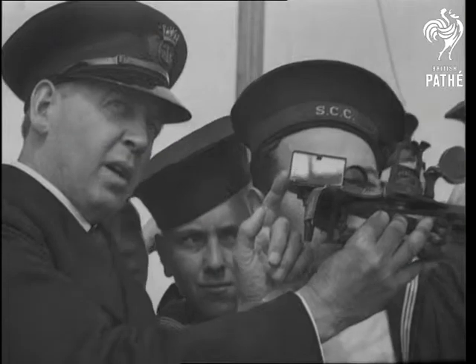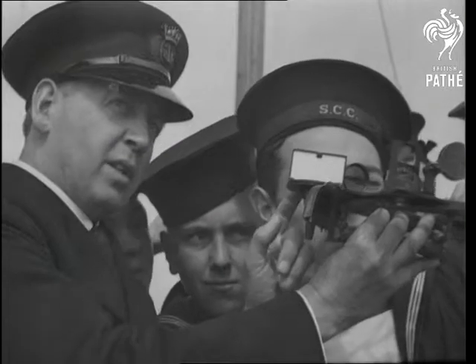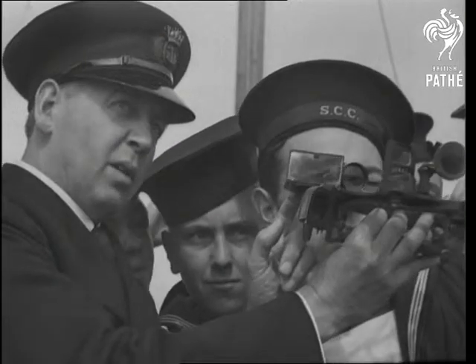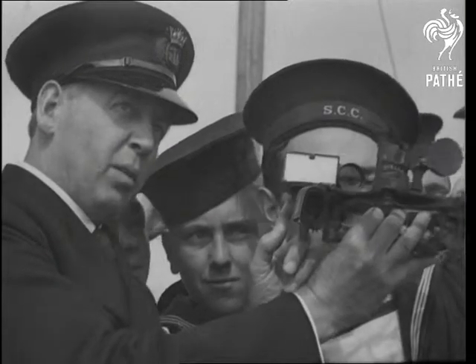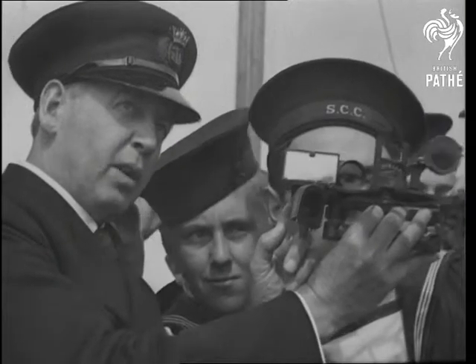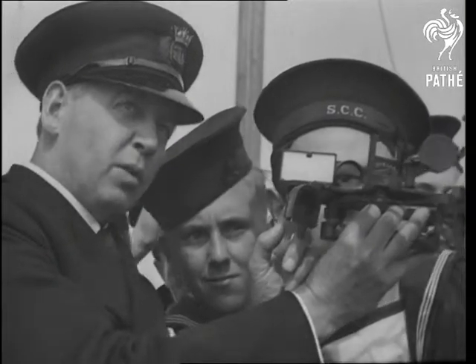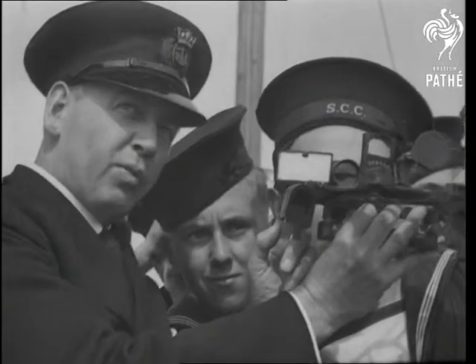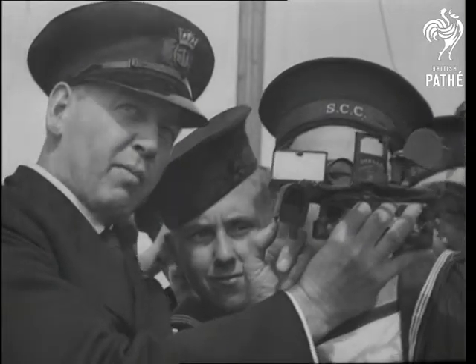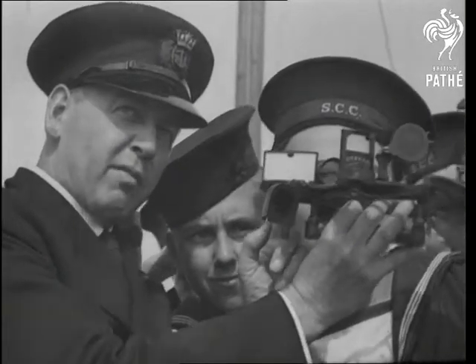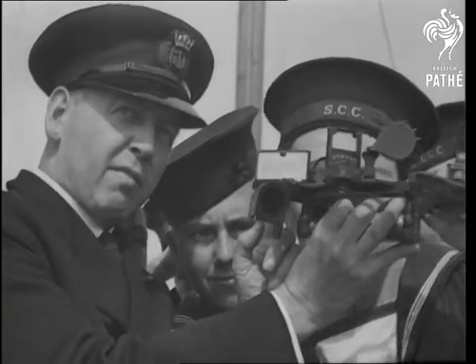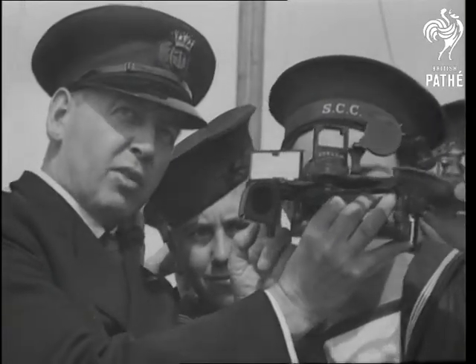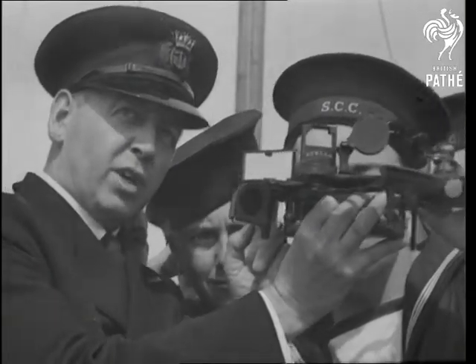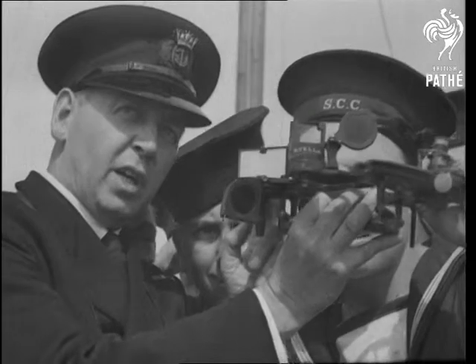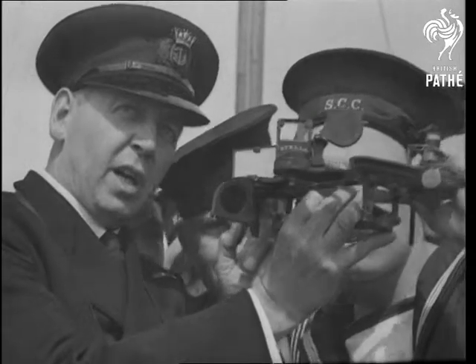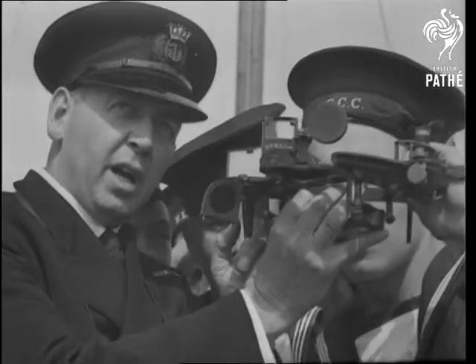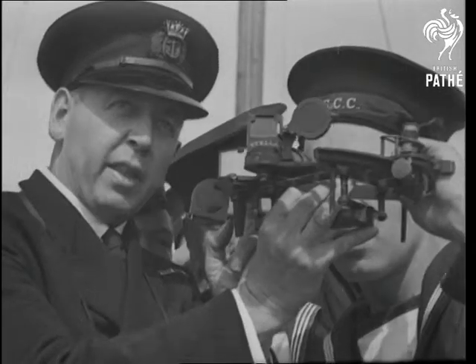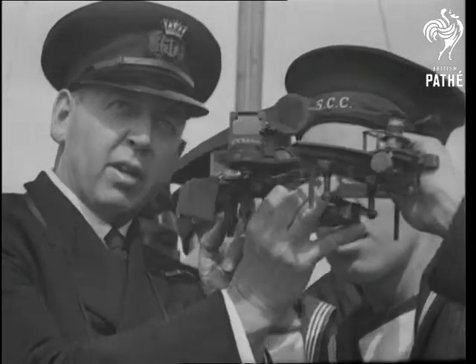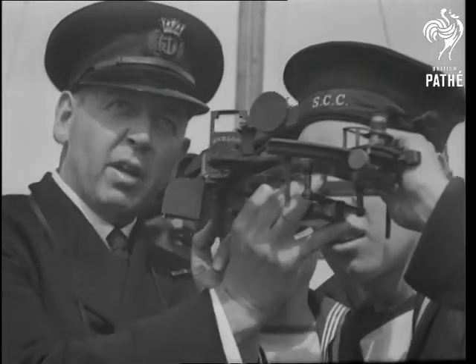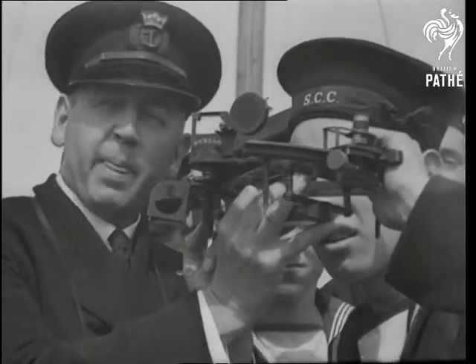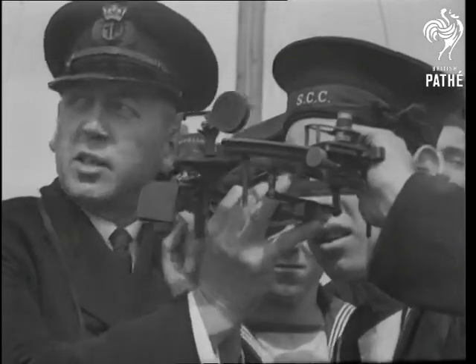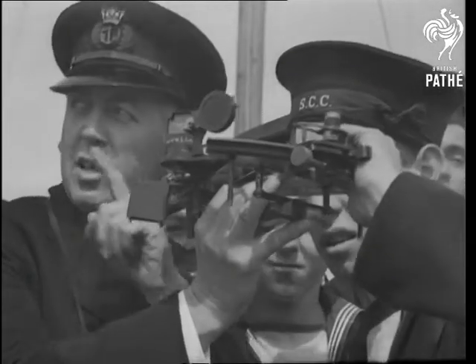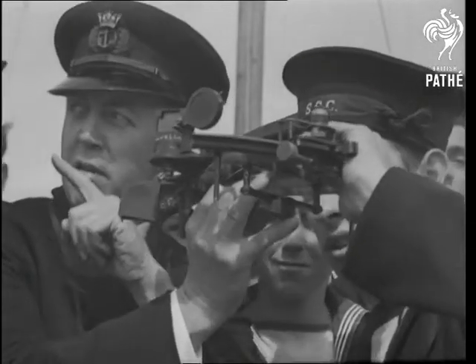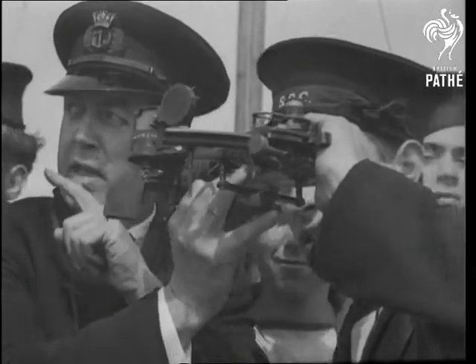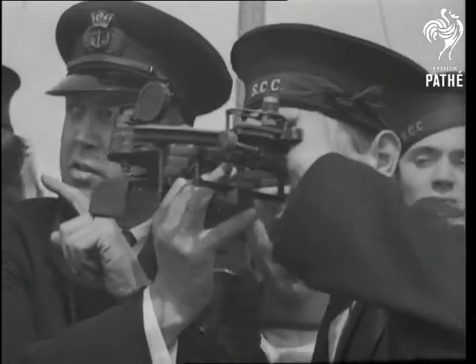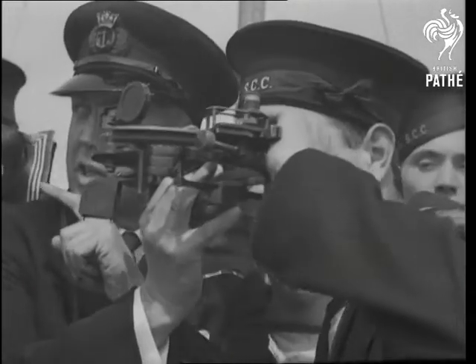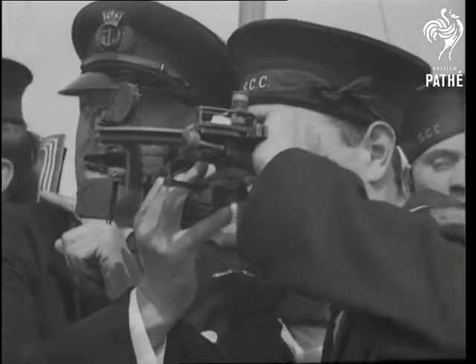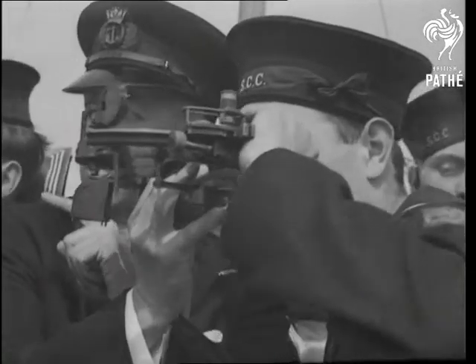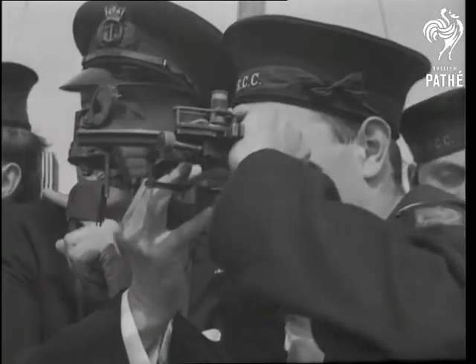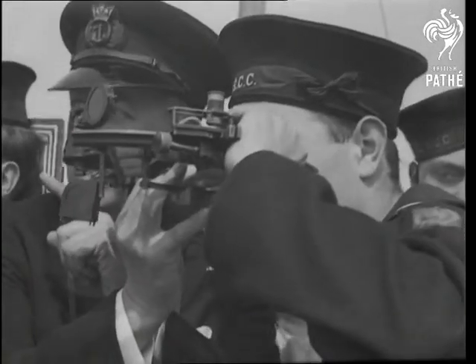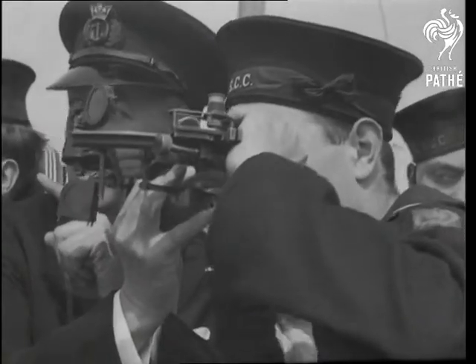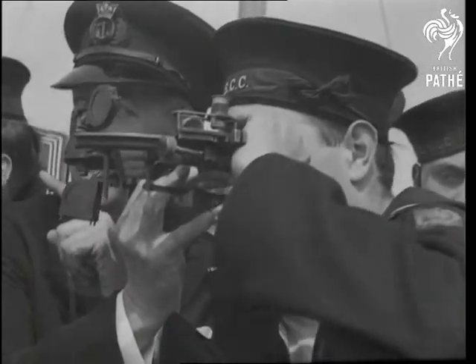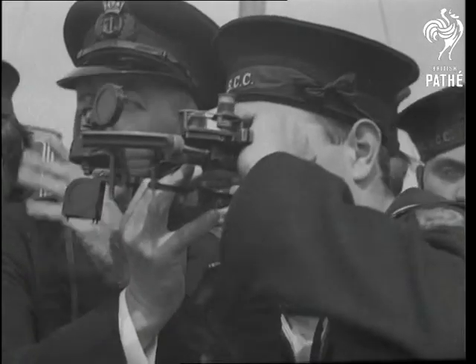The skipper explains the mysteries of the sextant. It's one of many nautical instruments that make navigation a fascinating study.